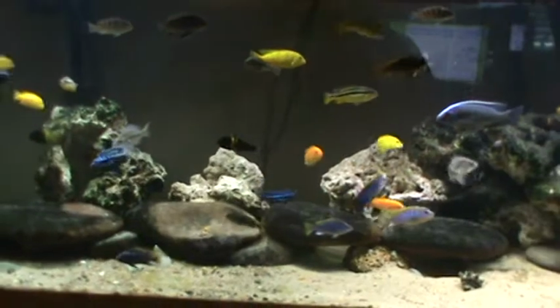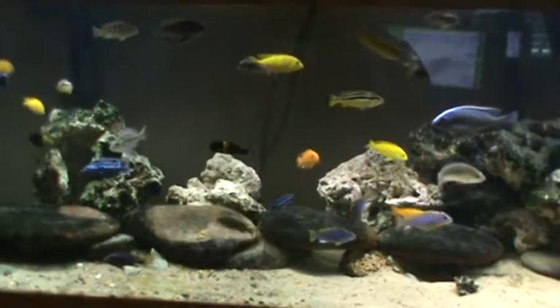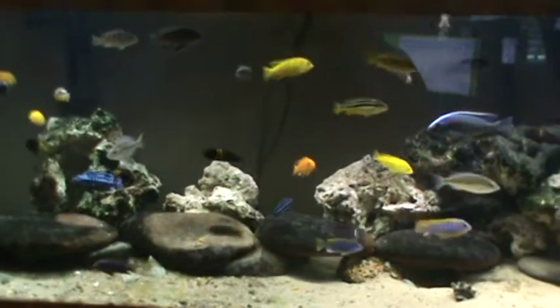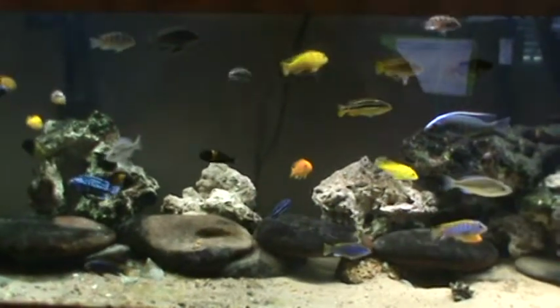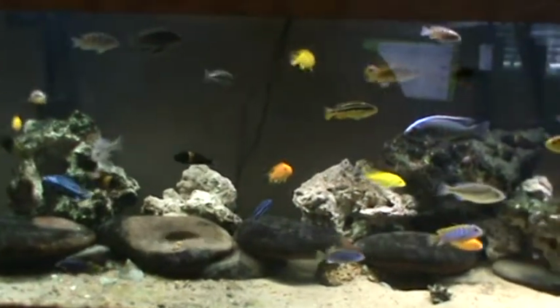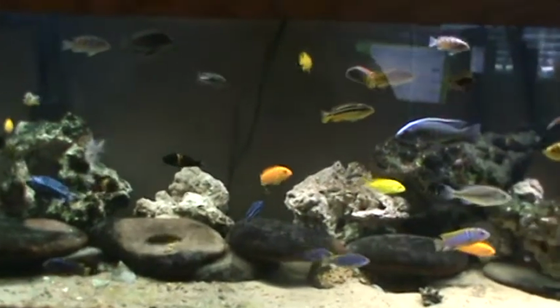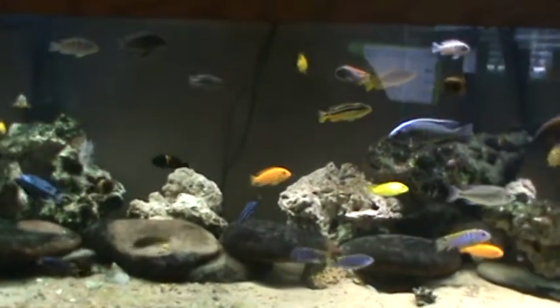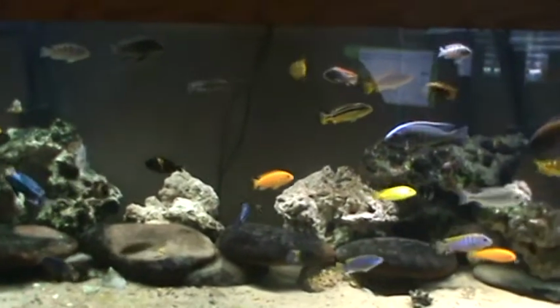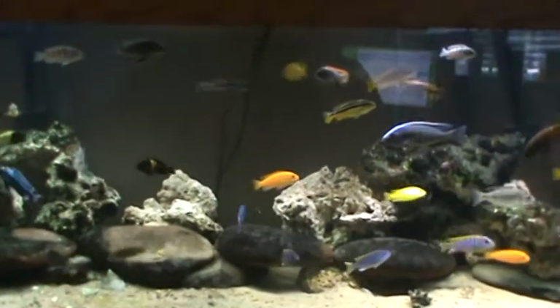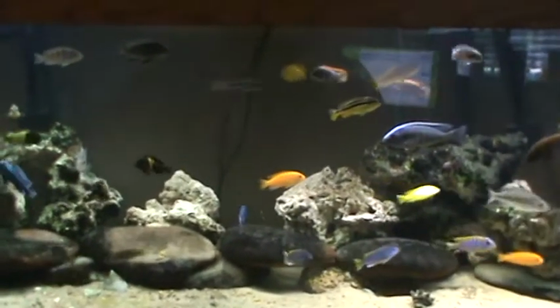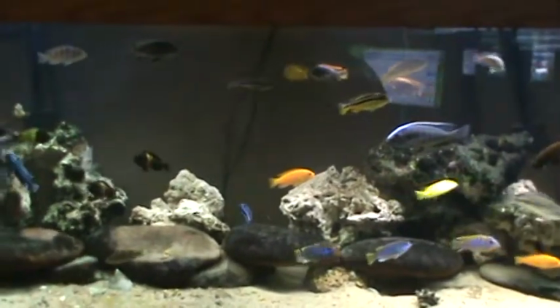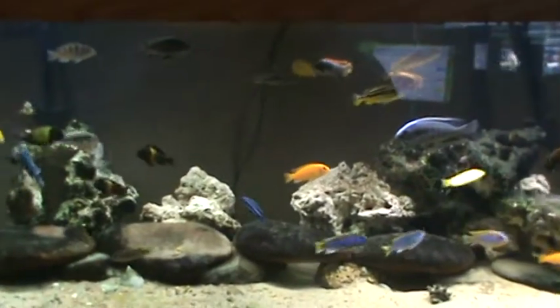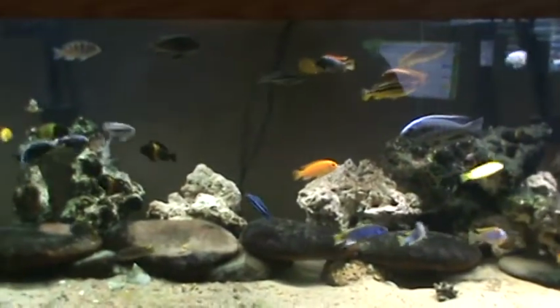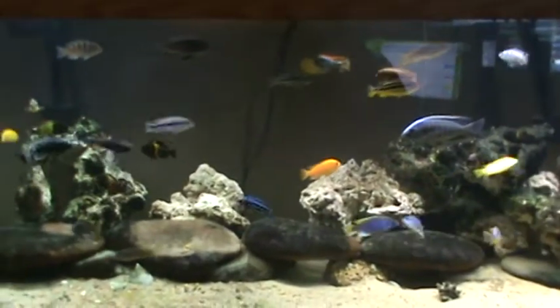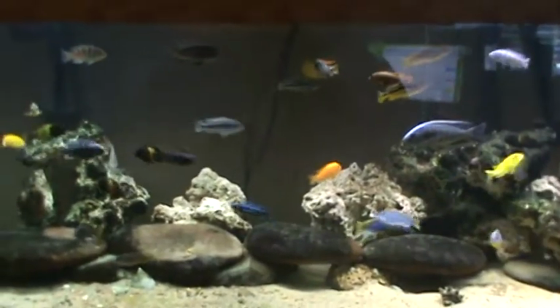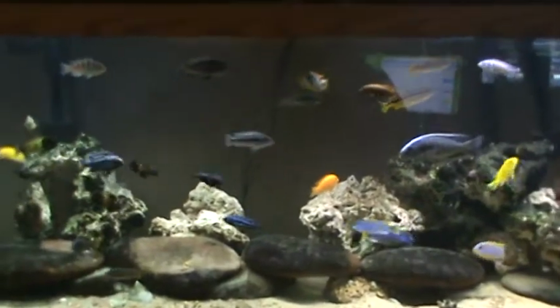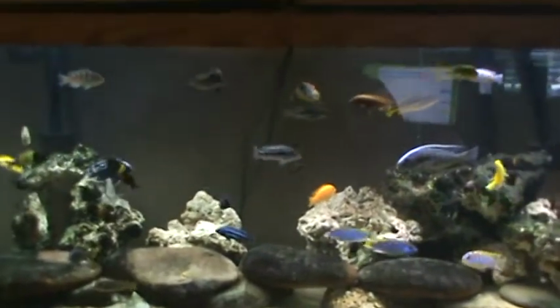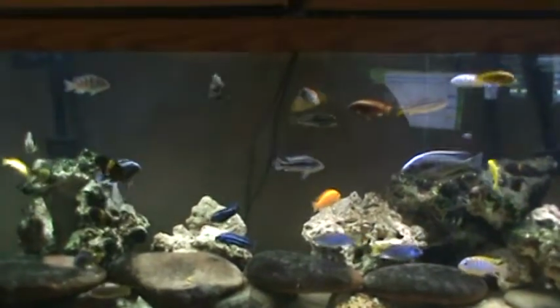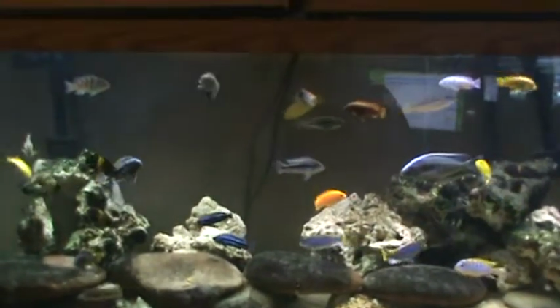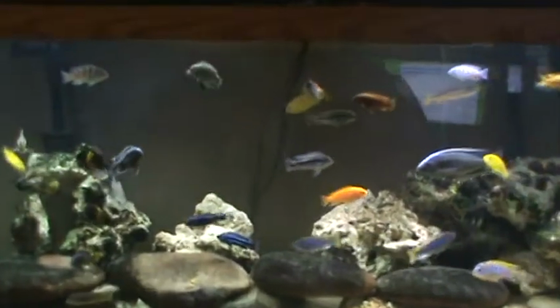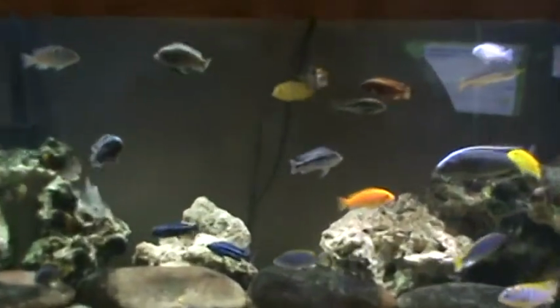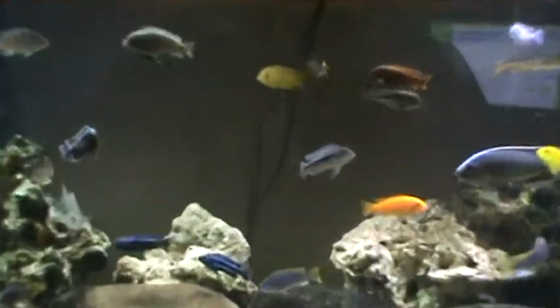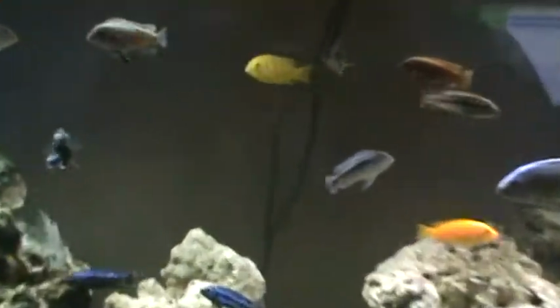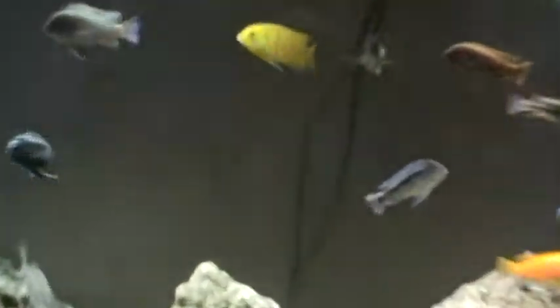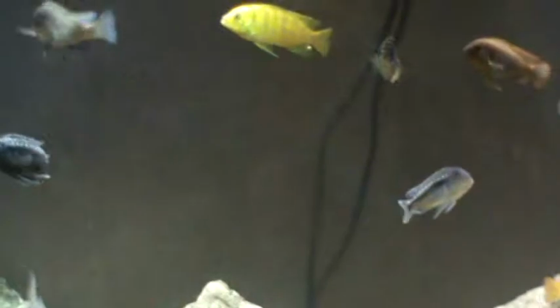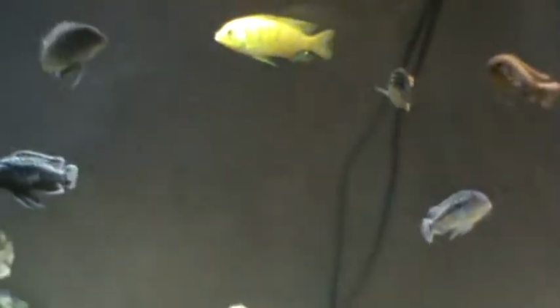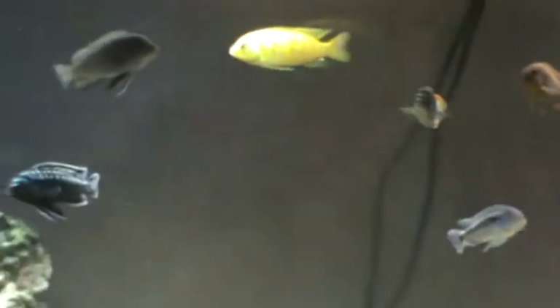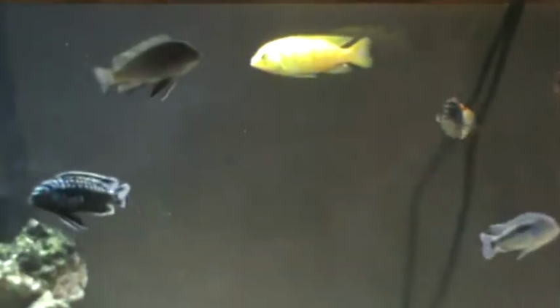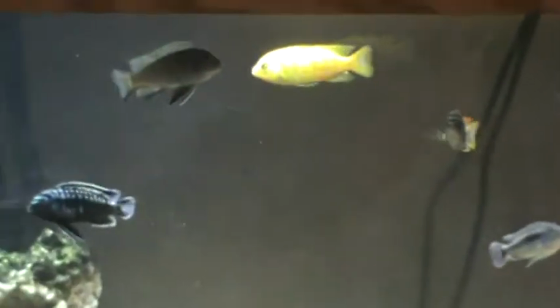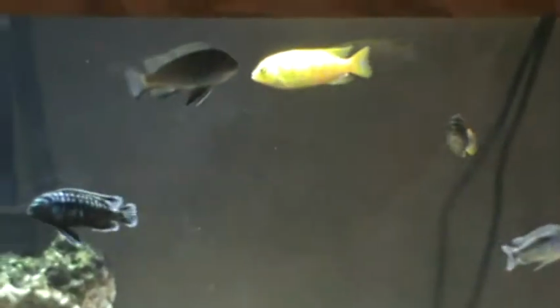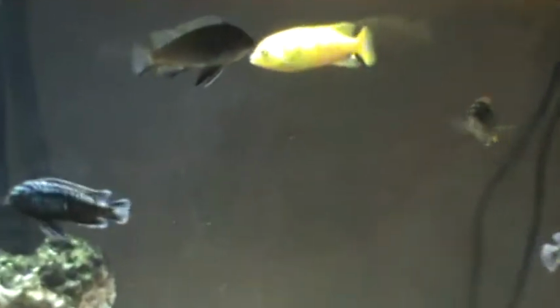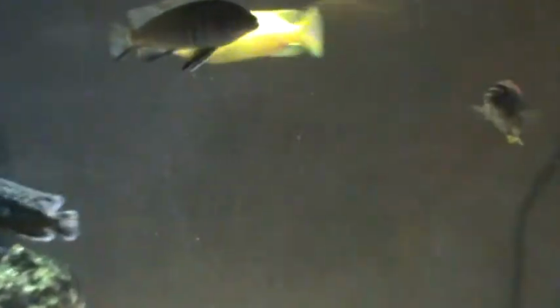Hey everybody, this is Cichlid Shane. I'm going to do a species specific video today on my Kenyi.